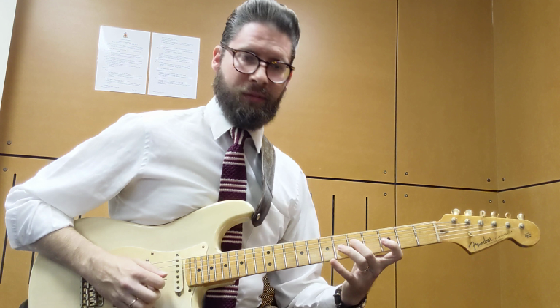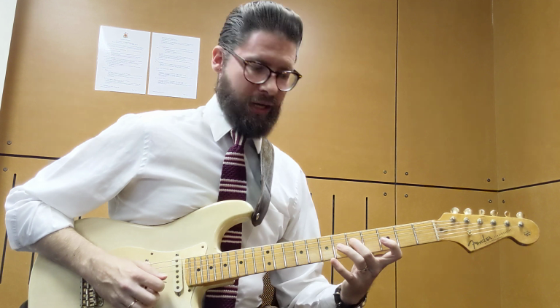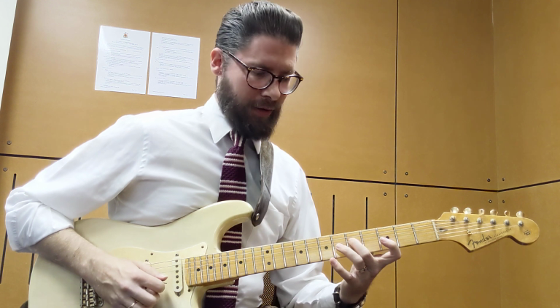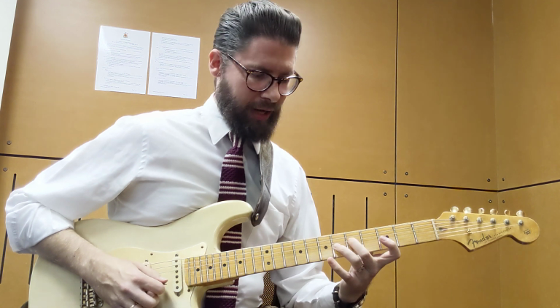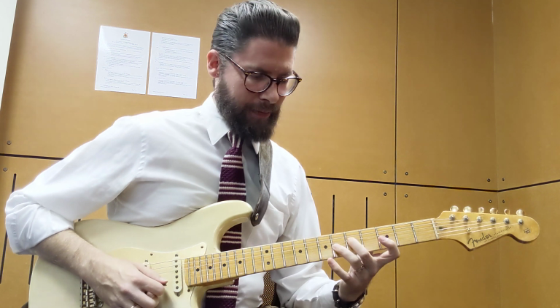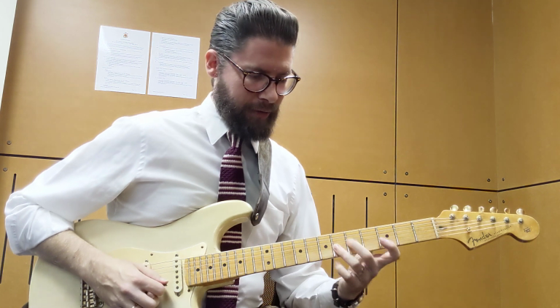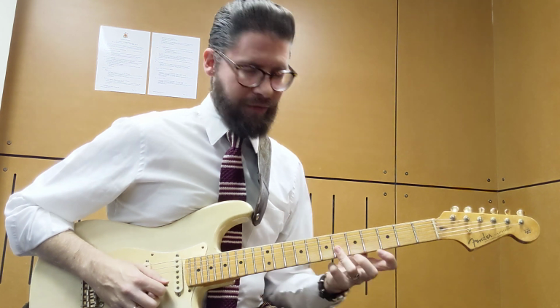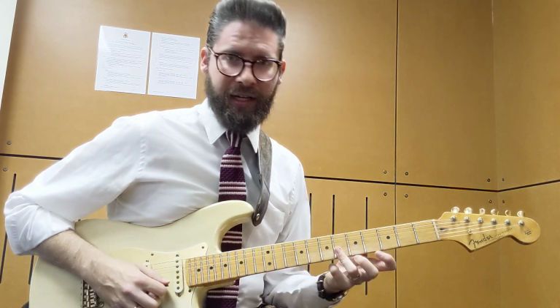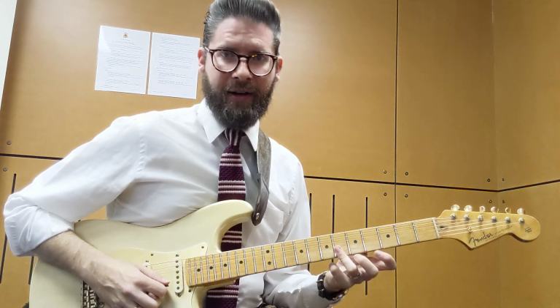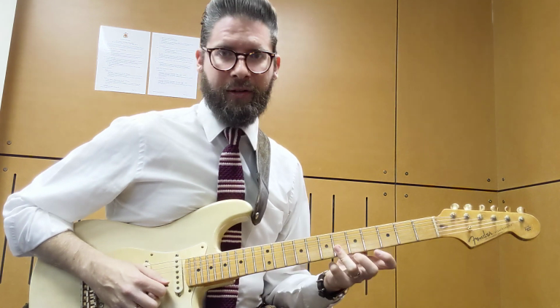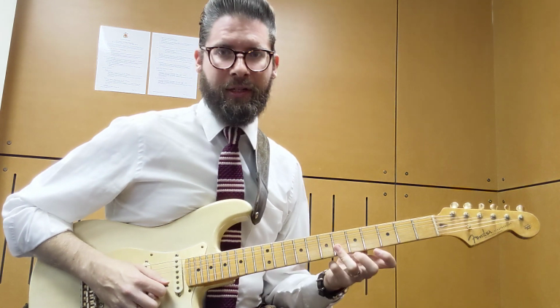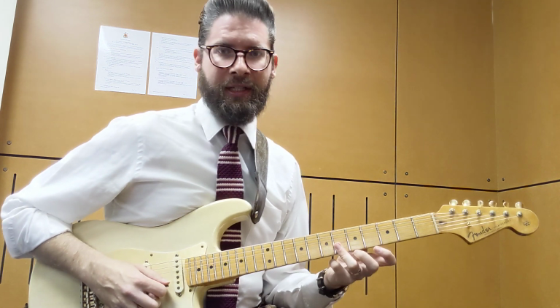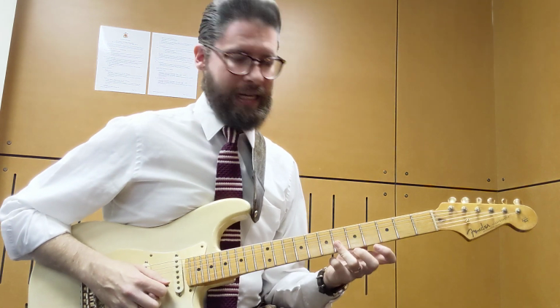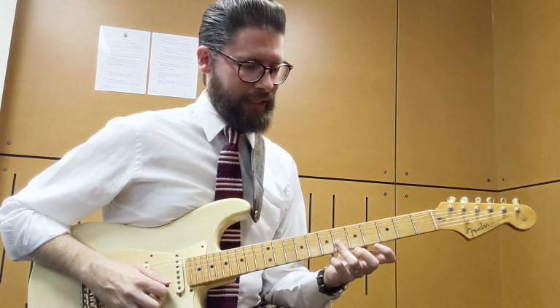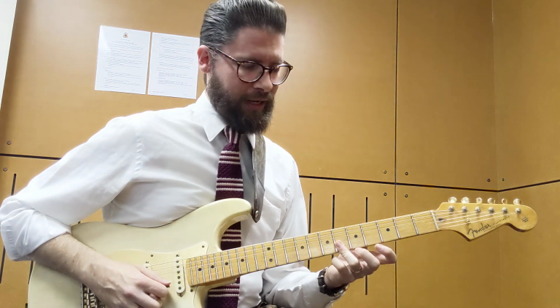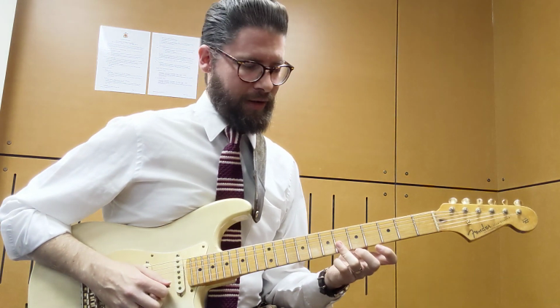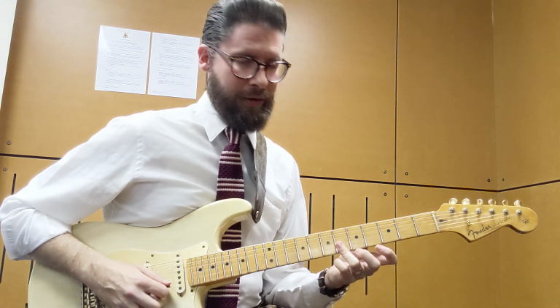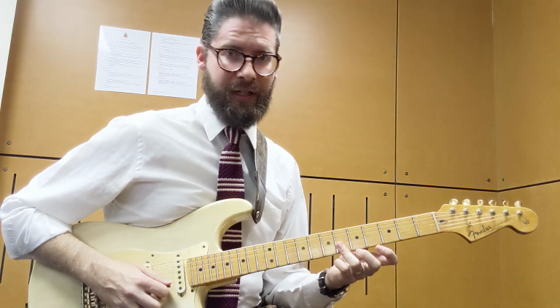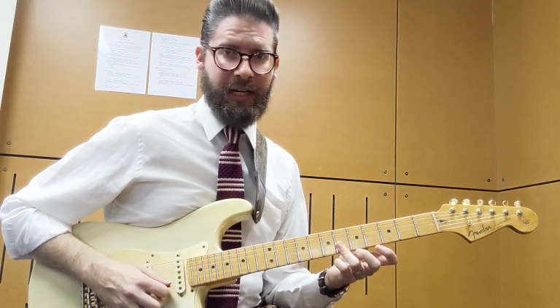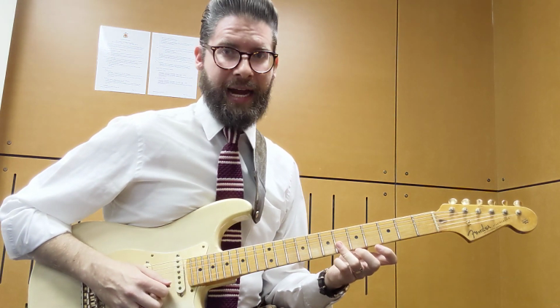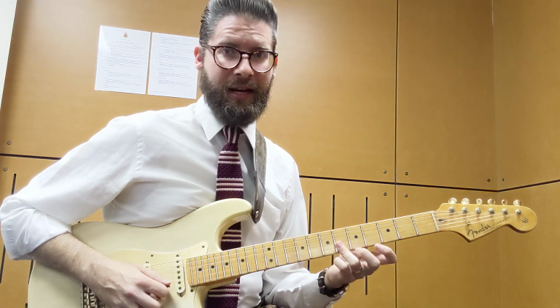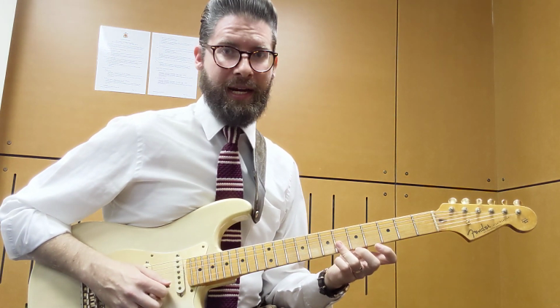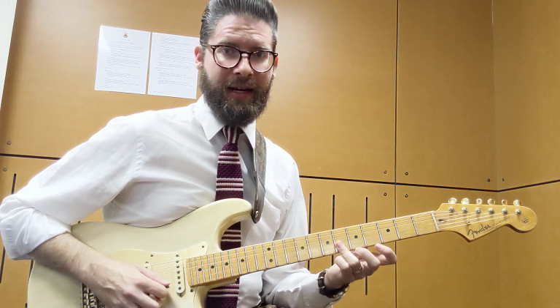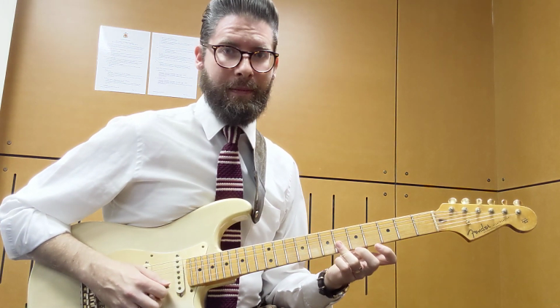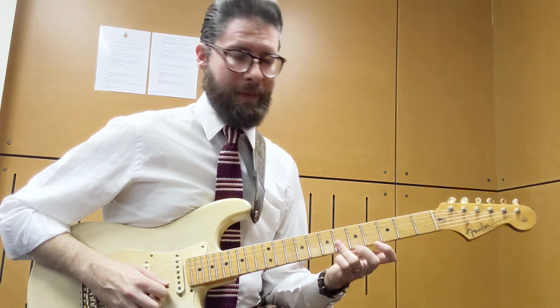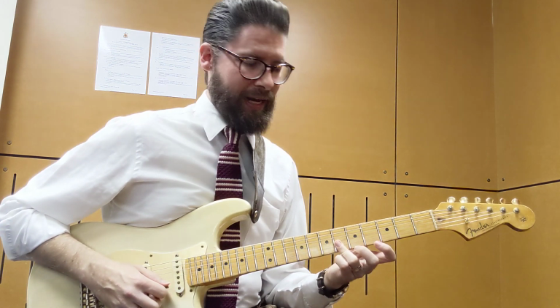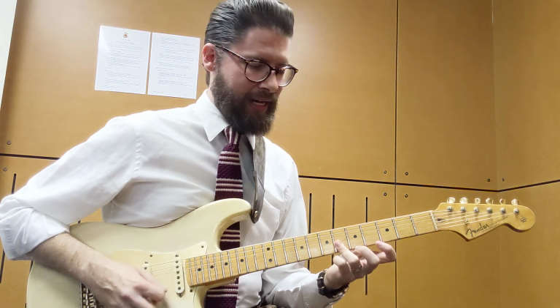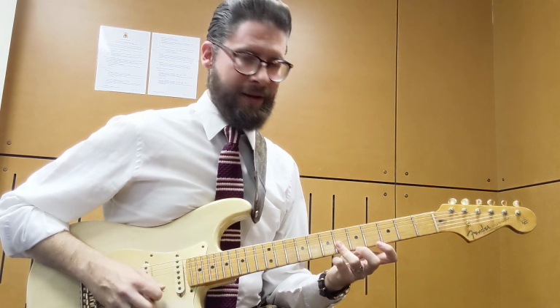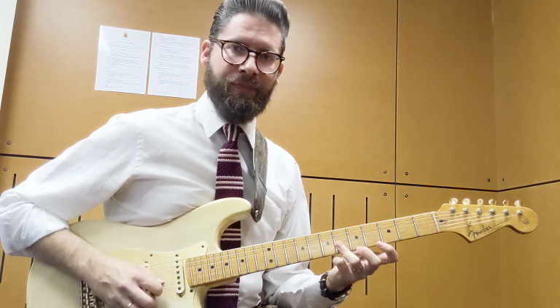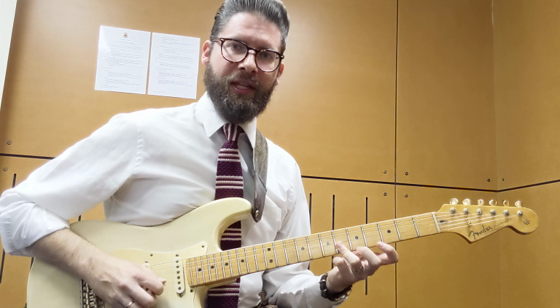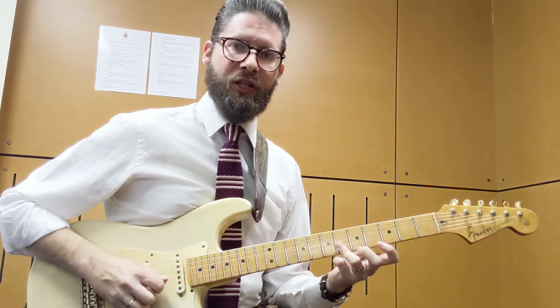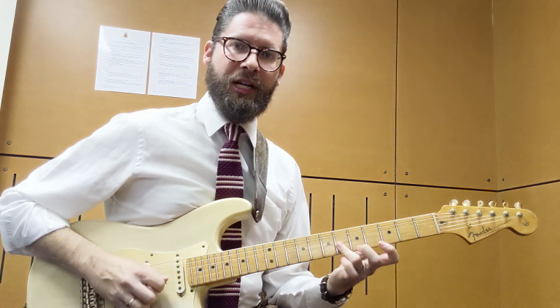I lay my ring finger down across 6 on the G and the B, and I pluck B, then G.